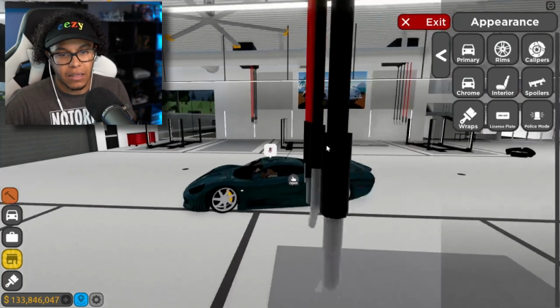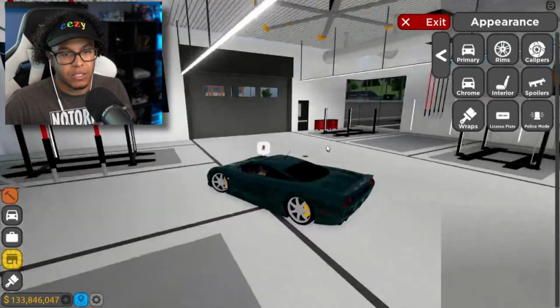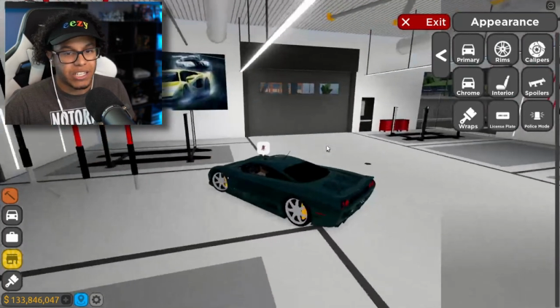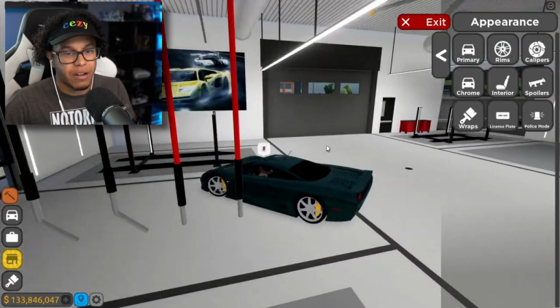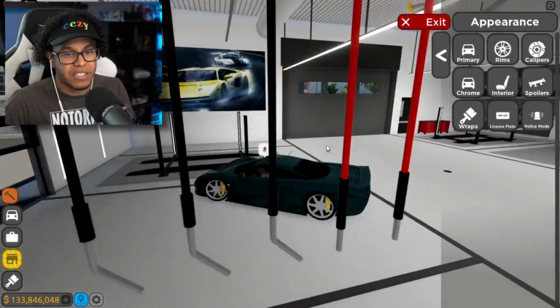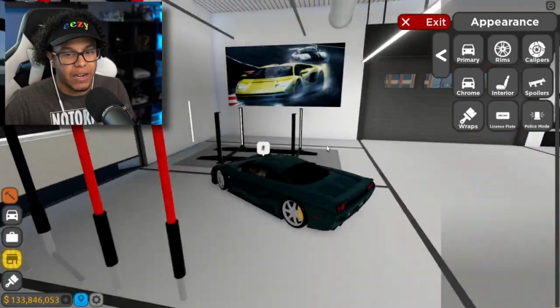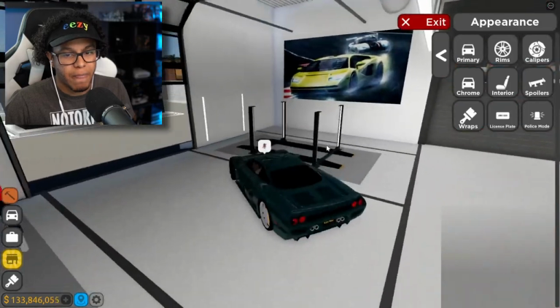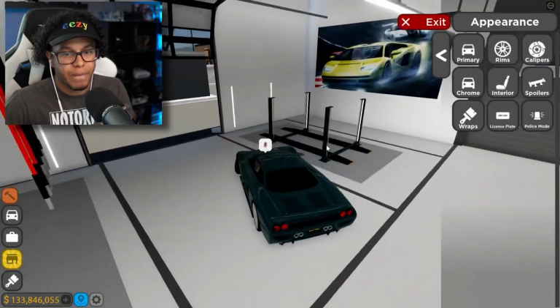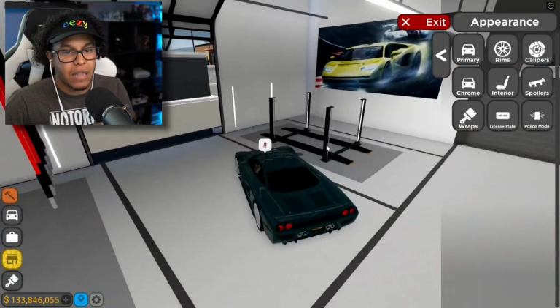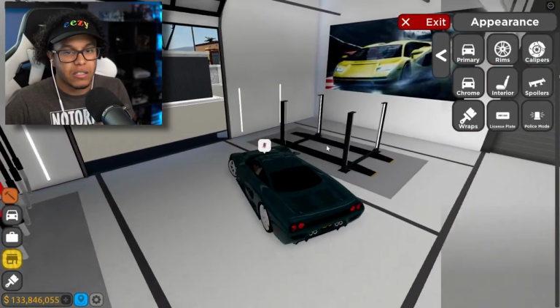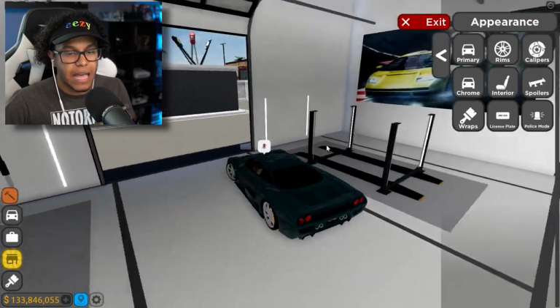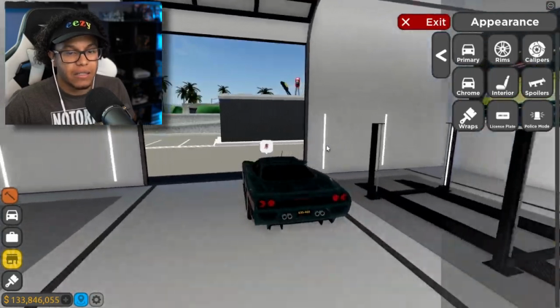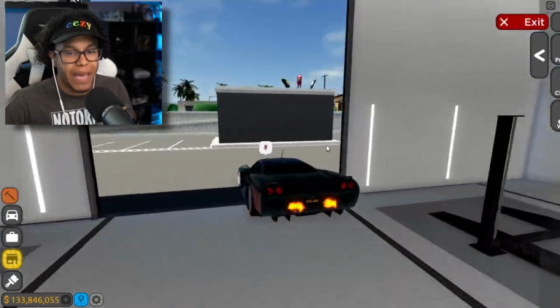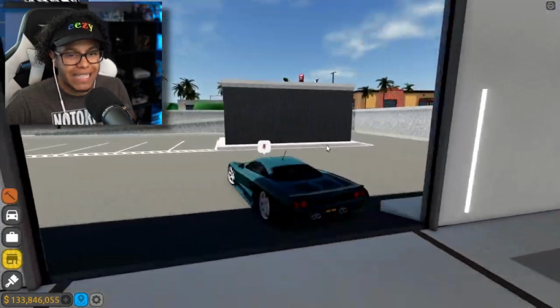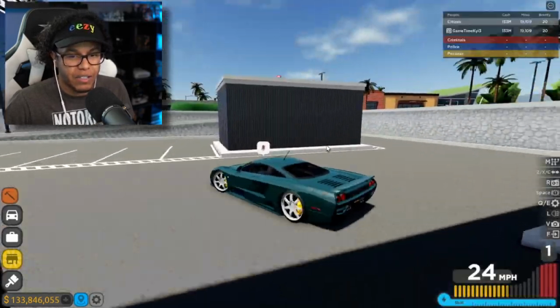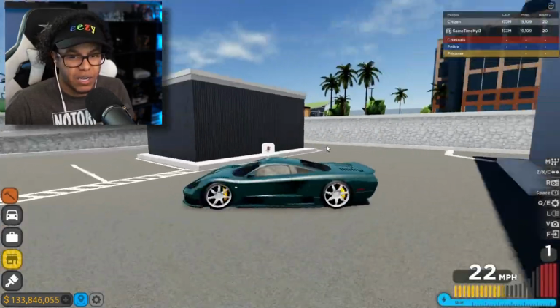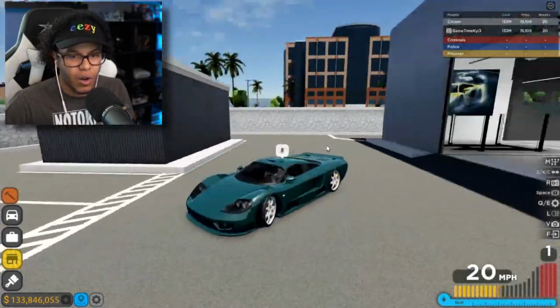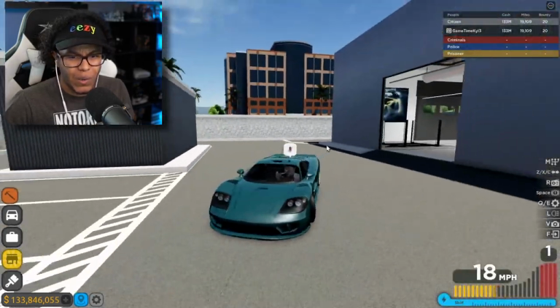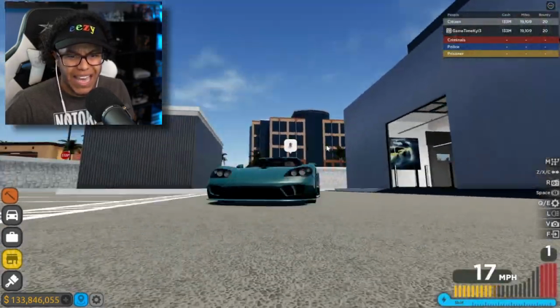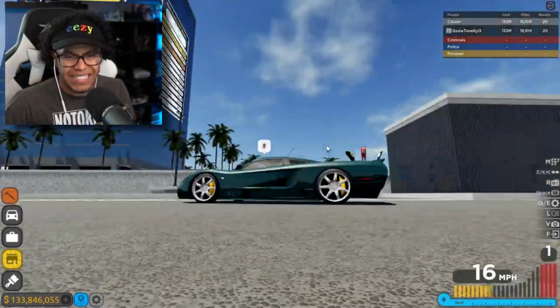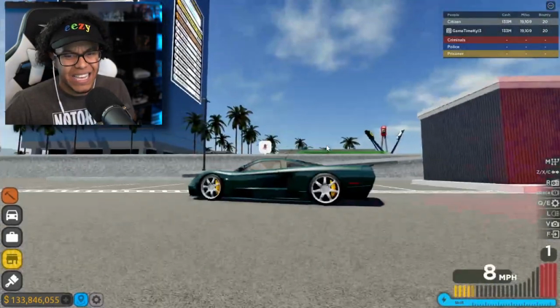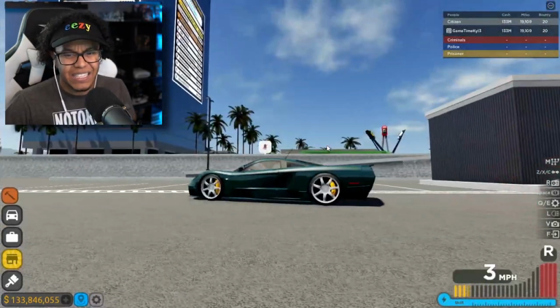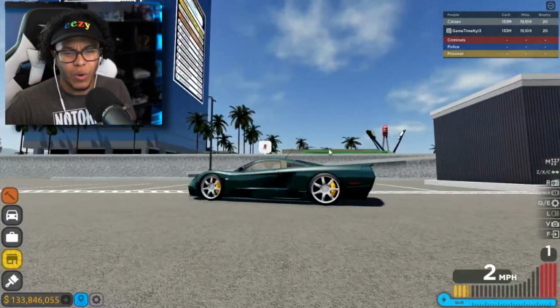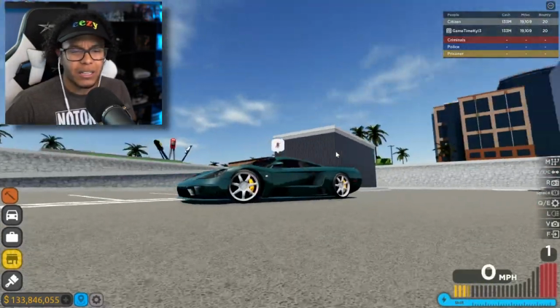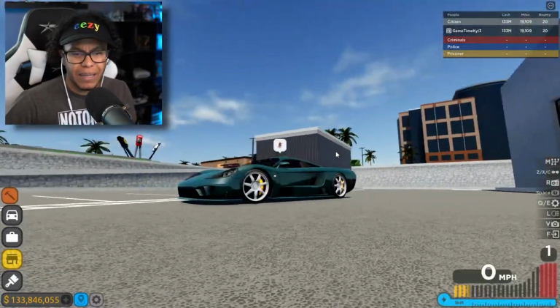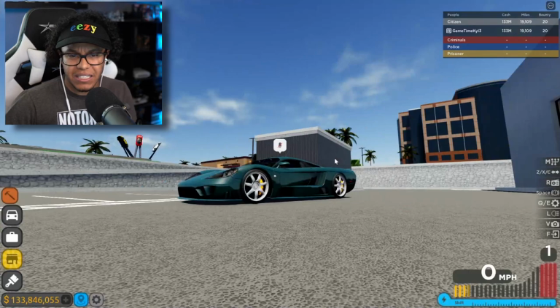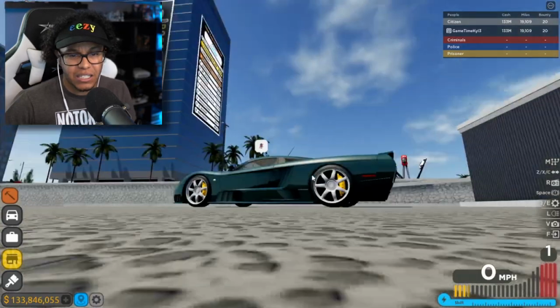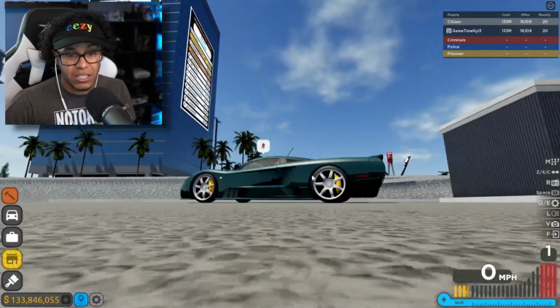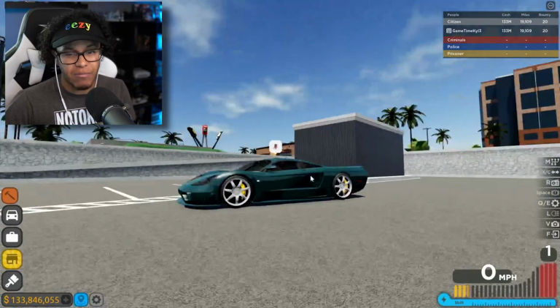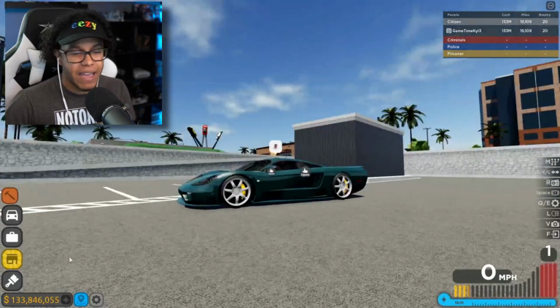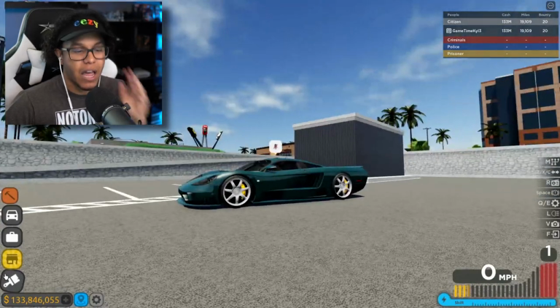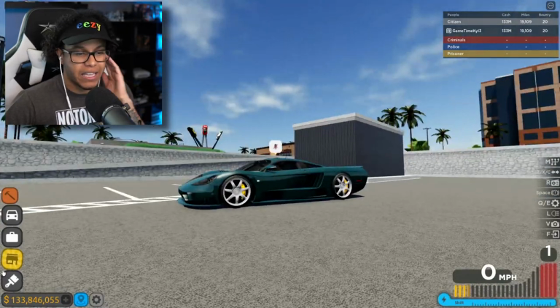Especially out in the sun, that looks amazing. Oh yes! Yo, what do y'all think about this? This looks good, right? I like it.